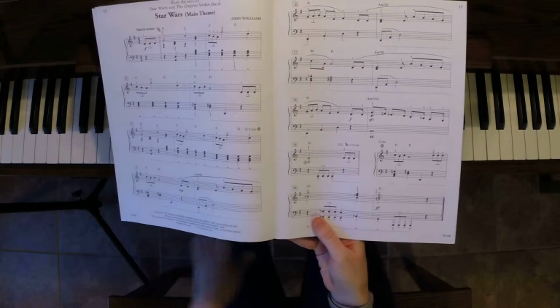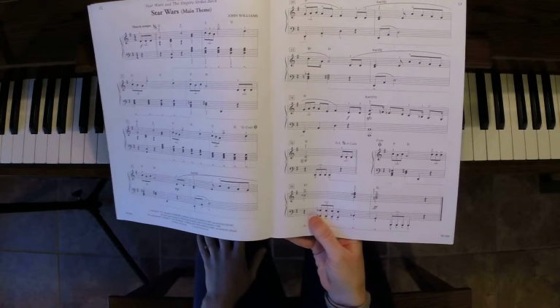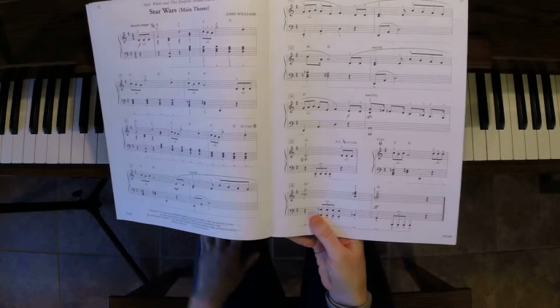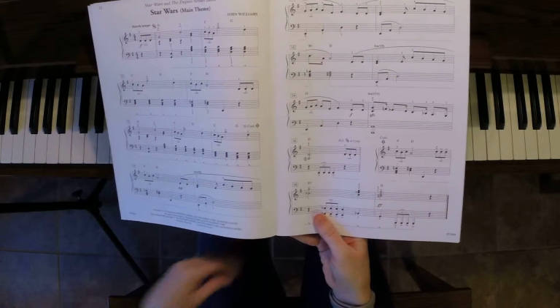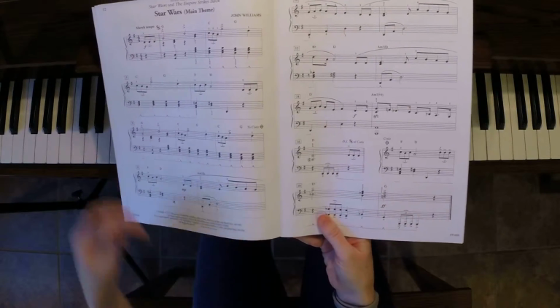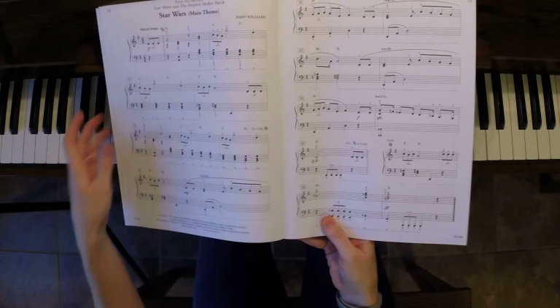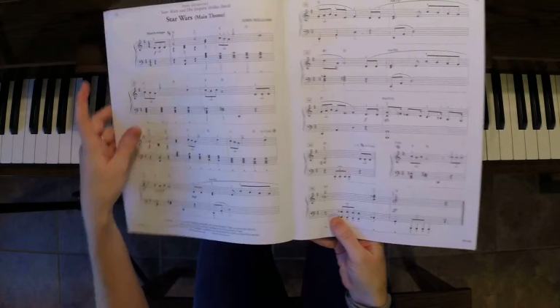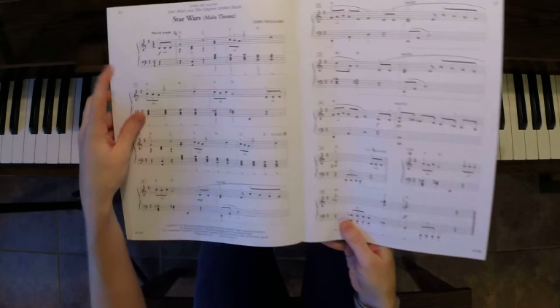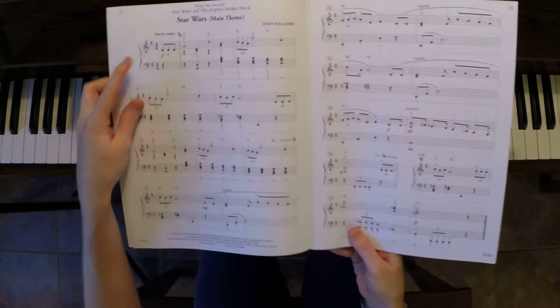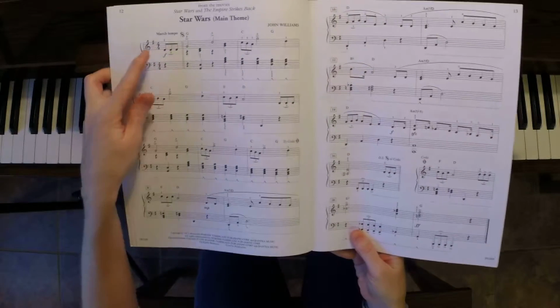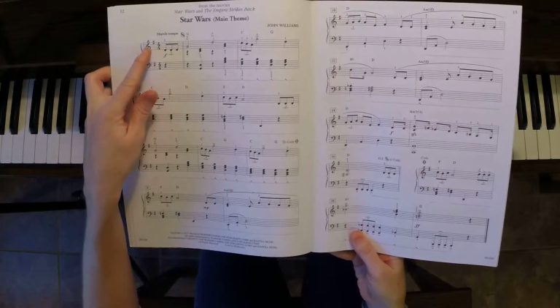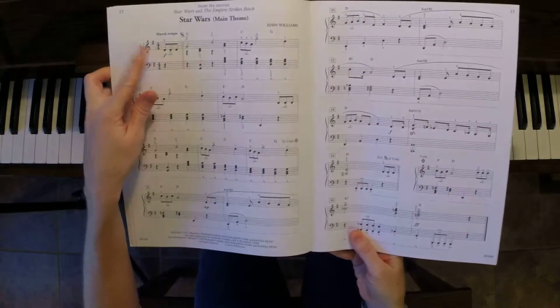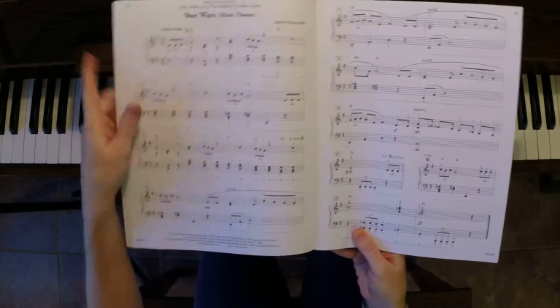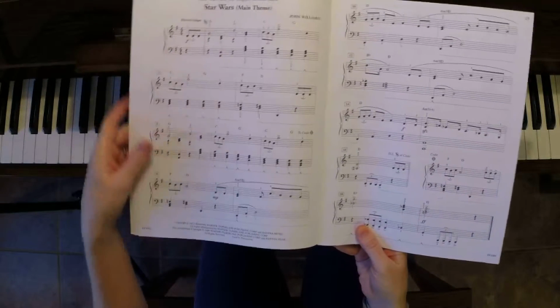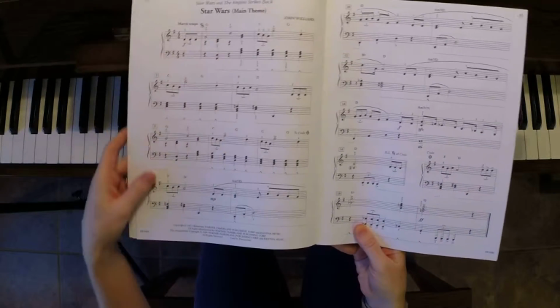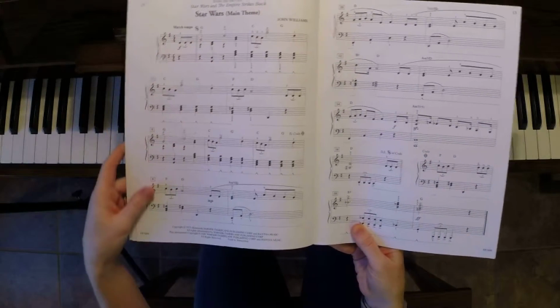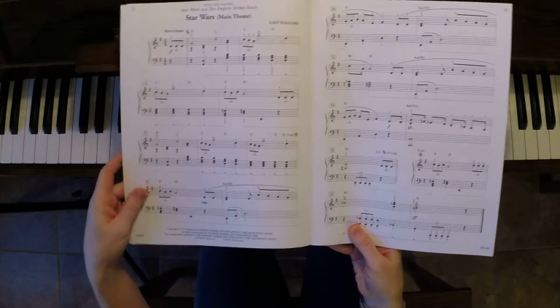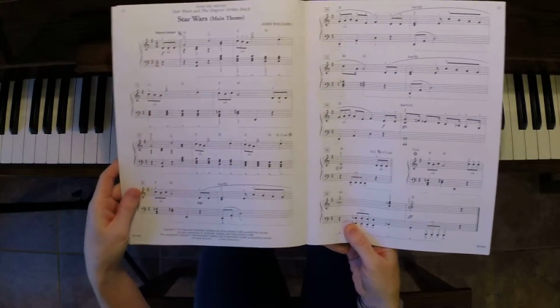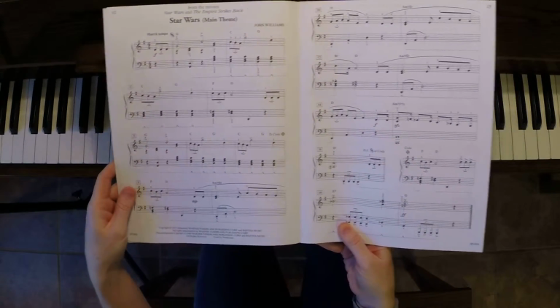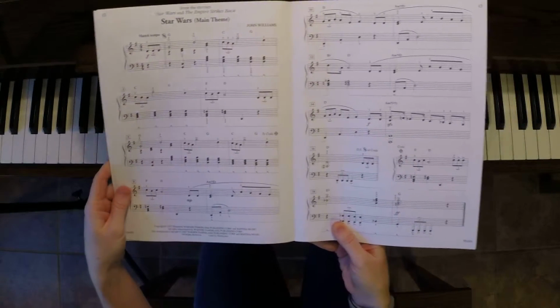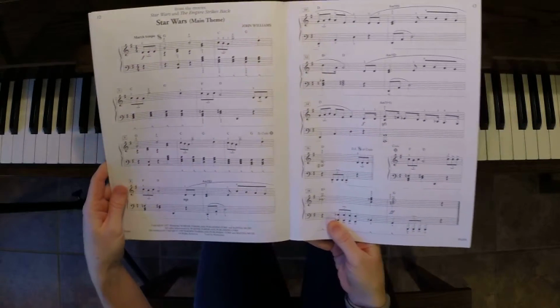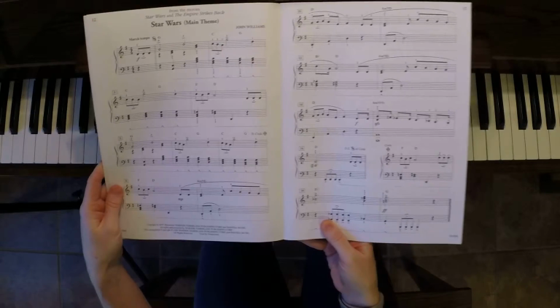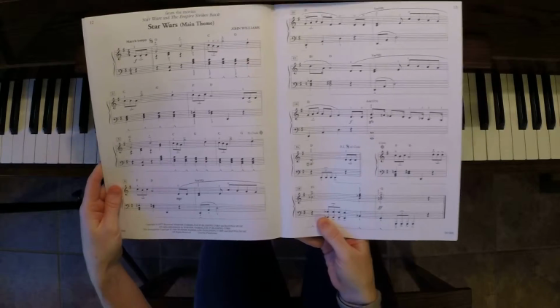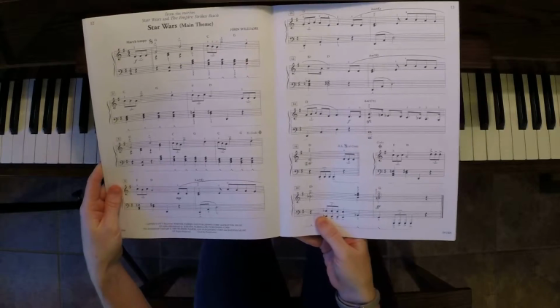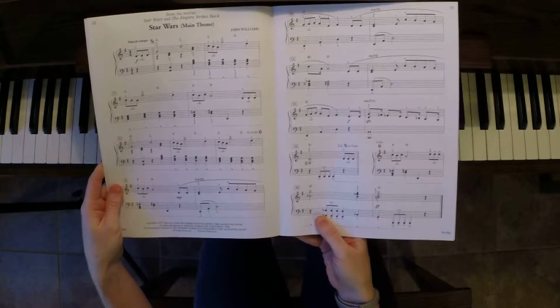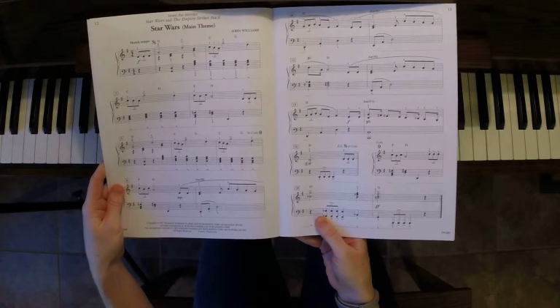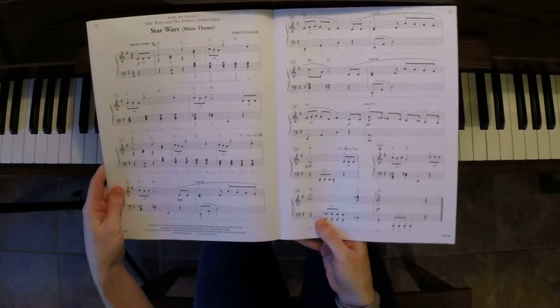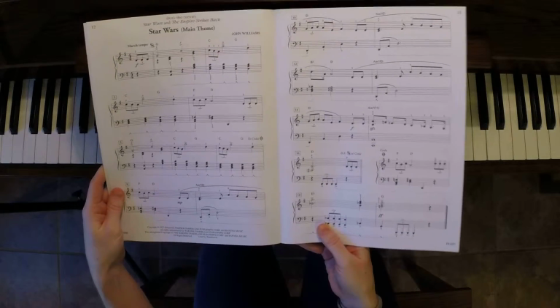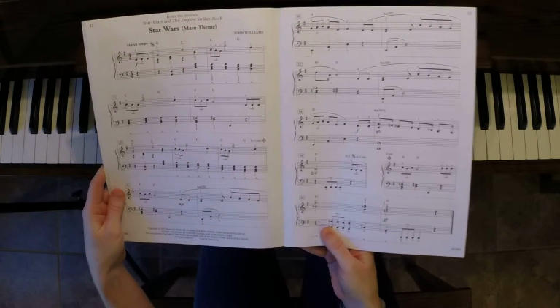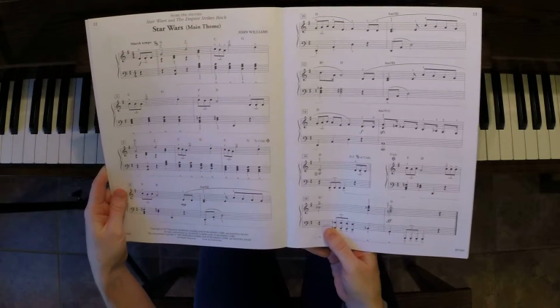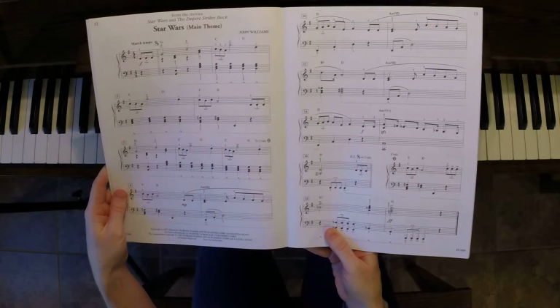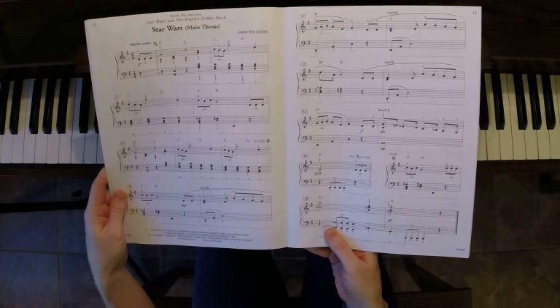We're in the key of G. We've got one F sharp, so that puts us in the key of G, so all your Fs are sharped.